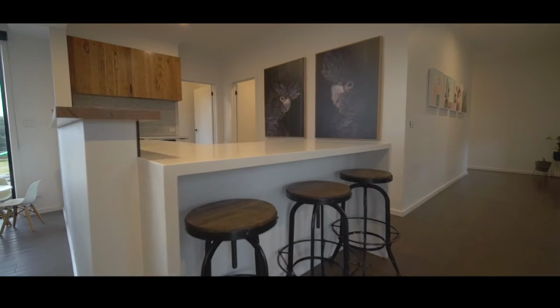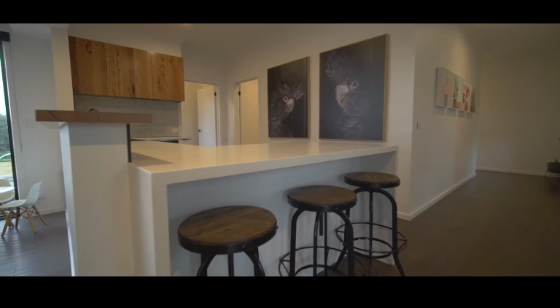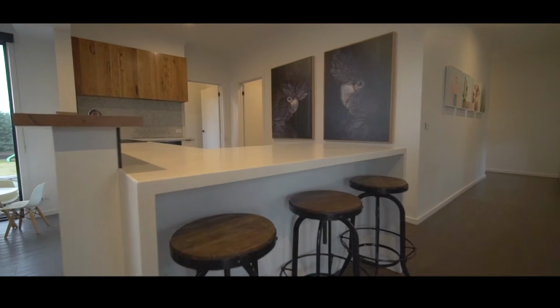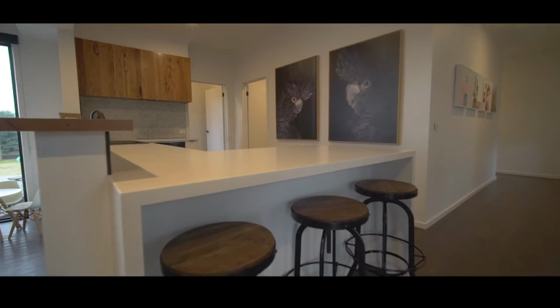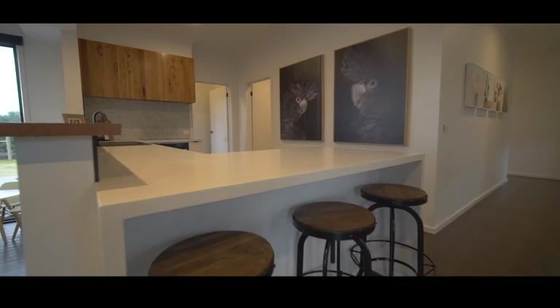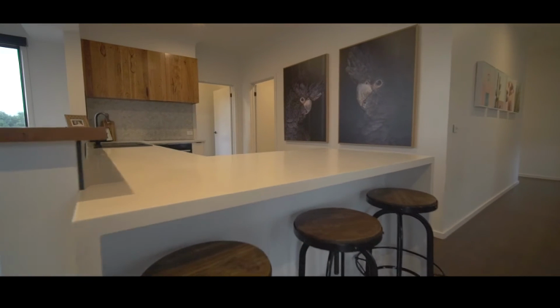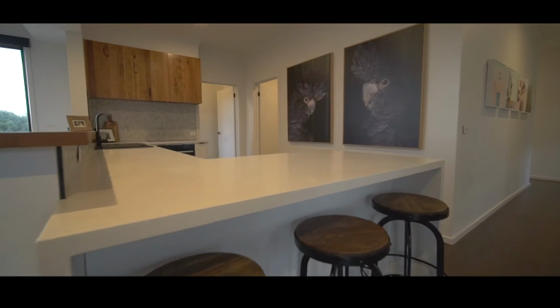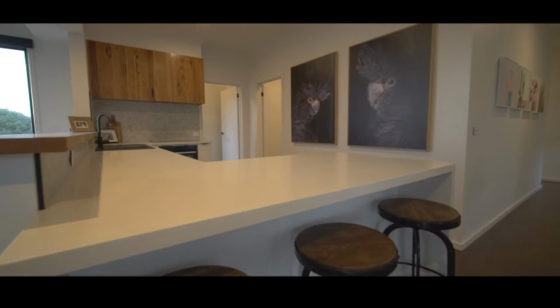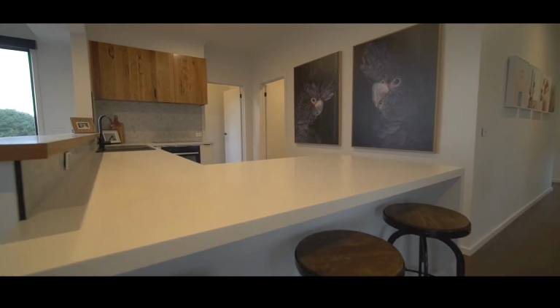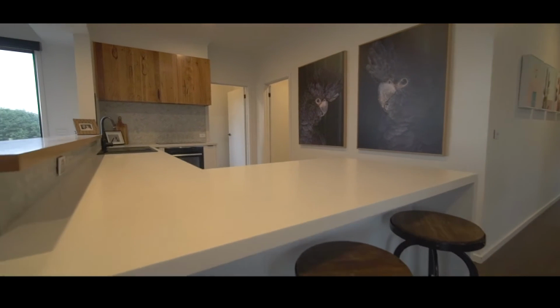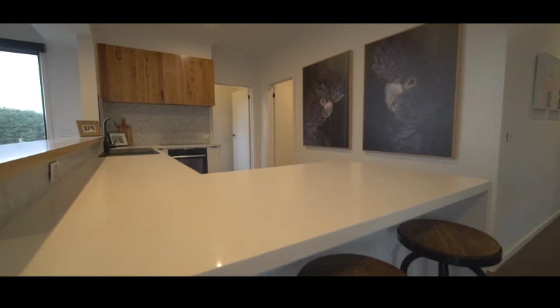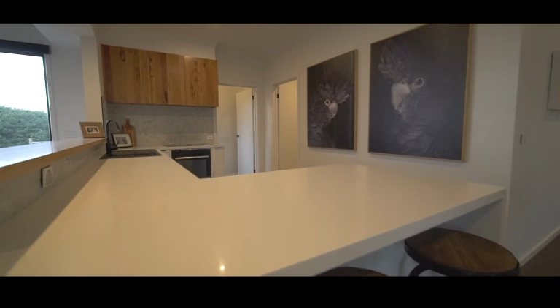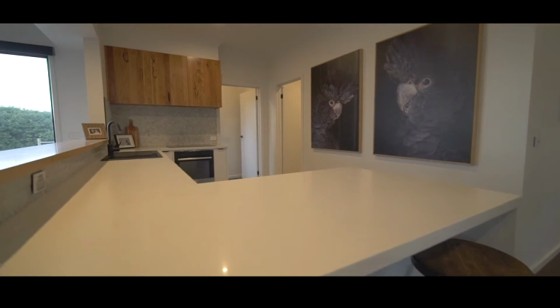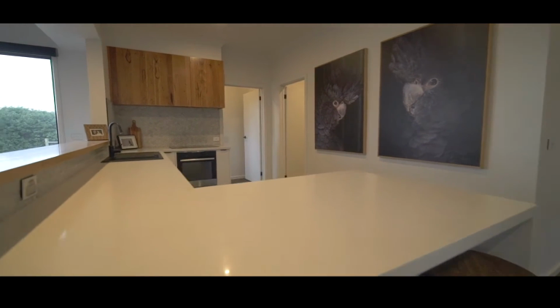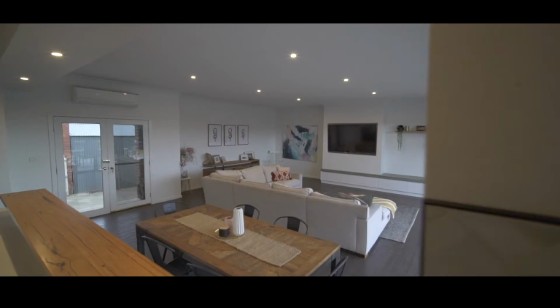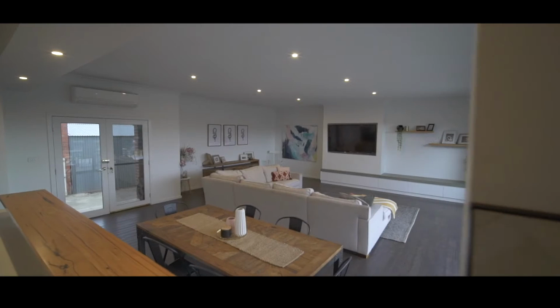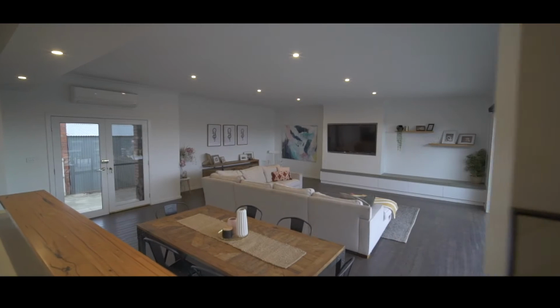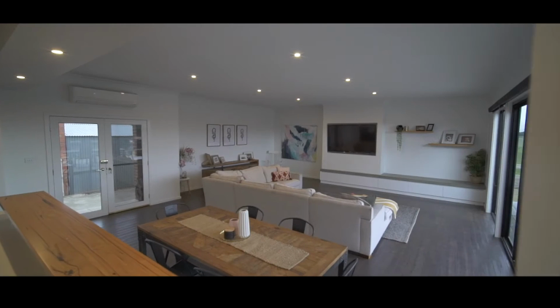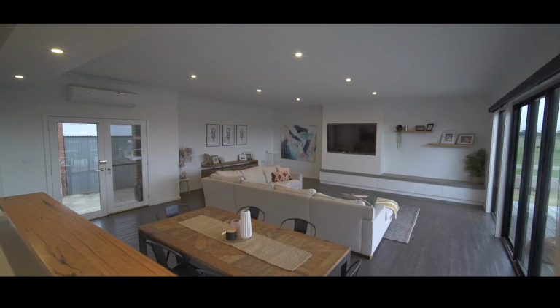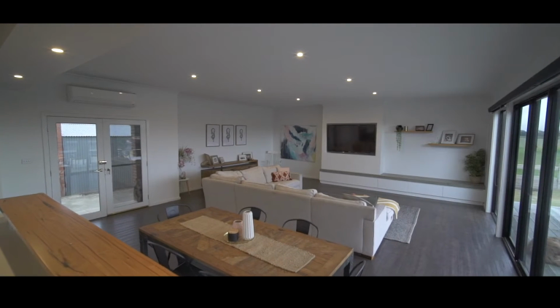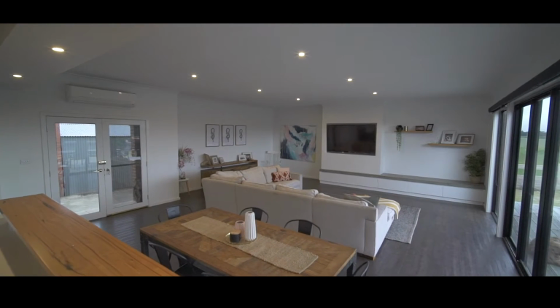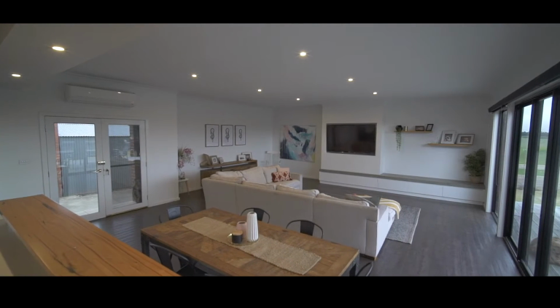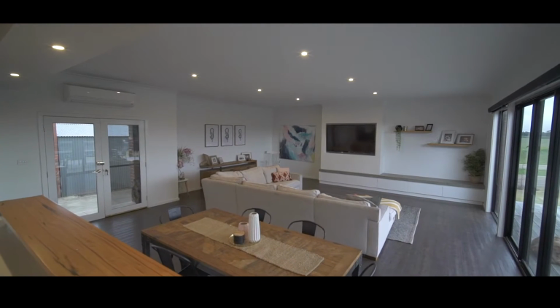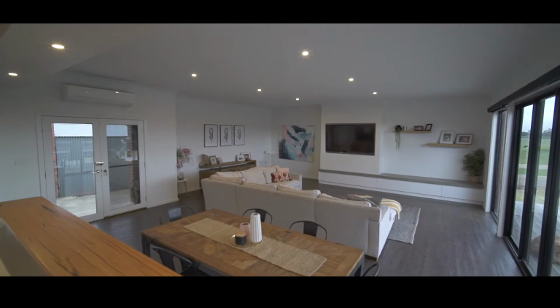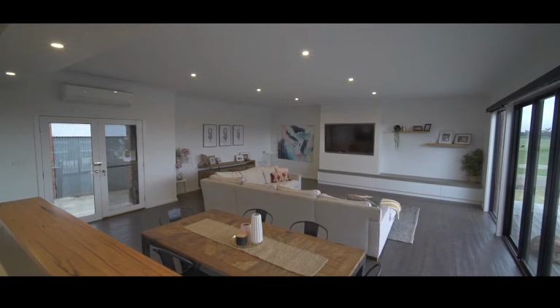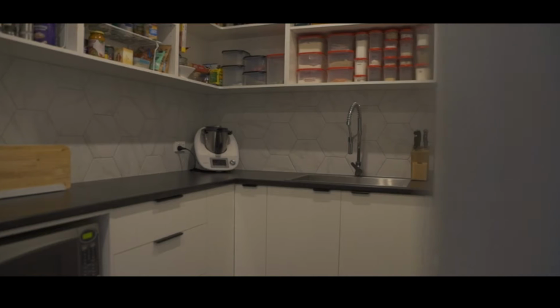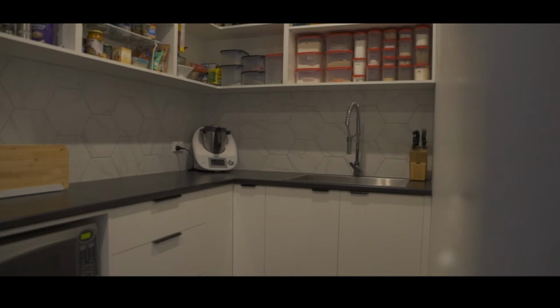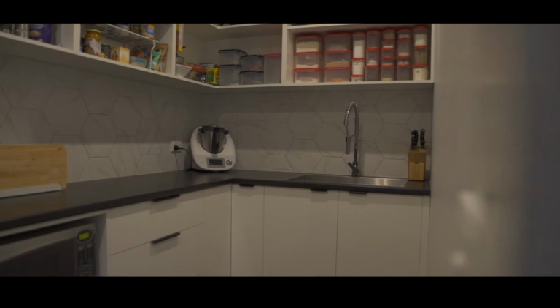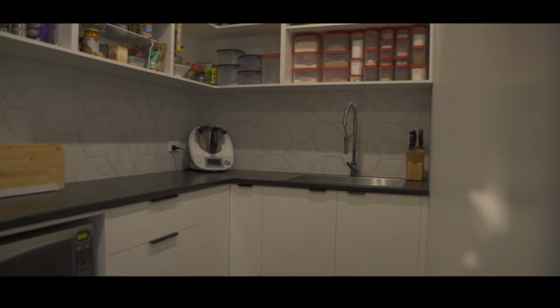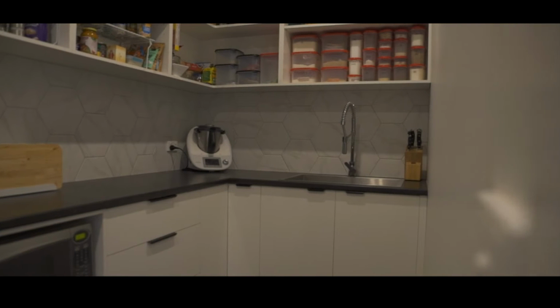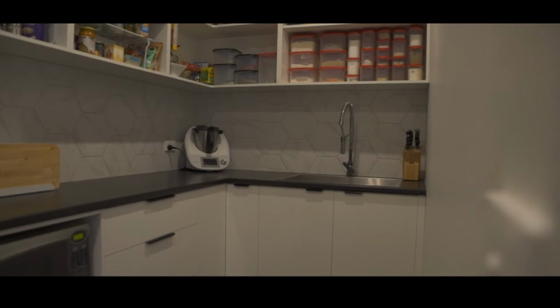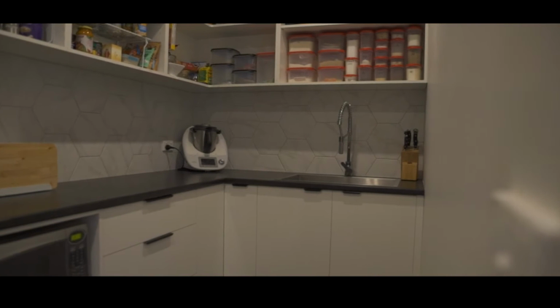The kitchen offers ample bench space, overlooks the main living area and has a large walk-in pantry ideal for storing your appliances.